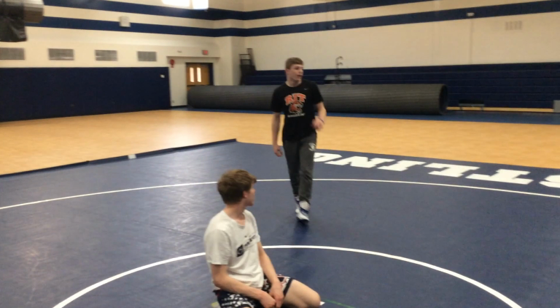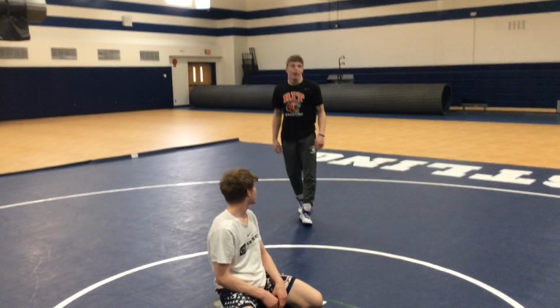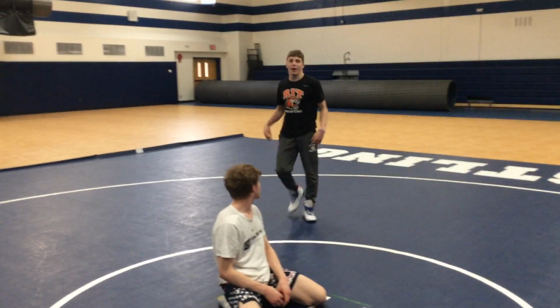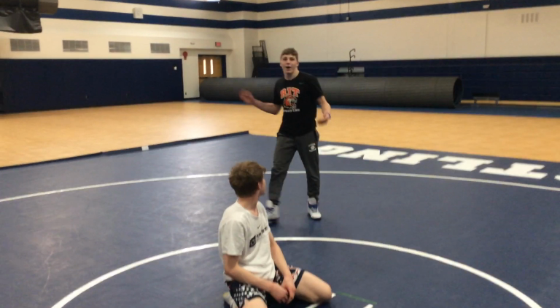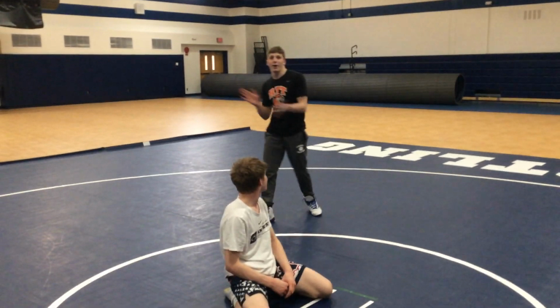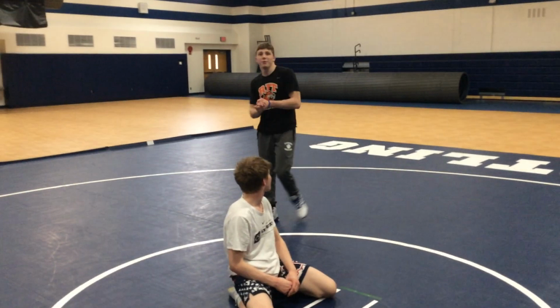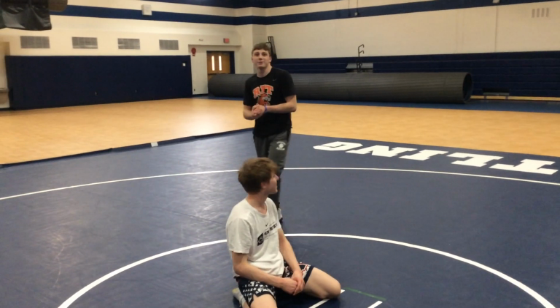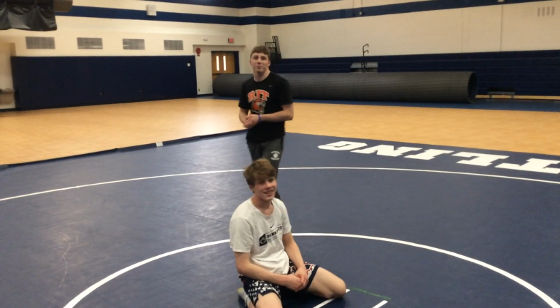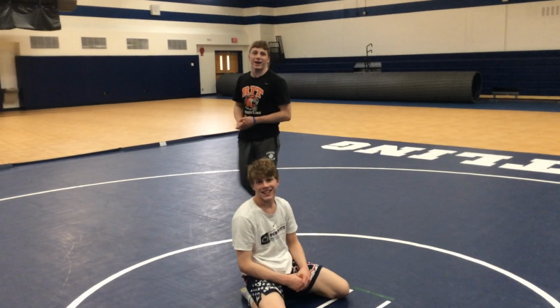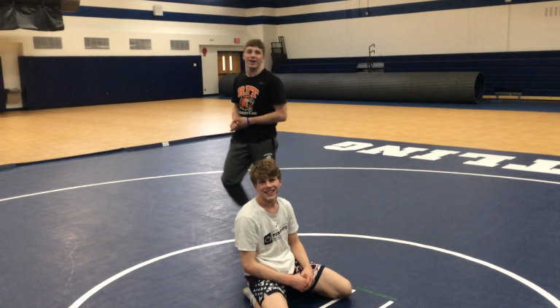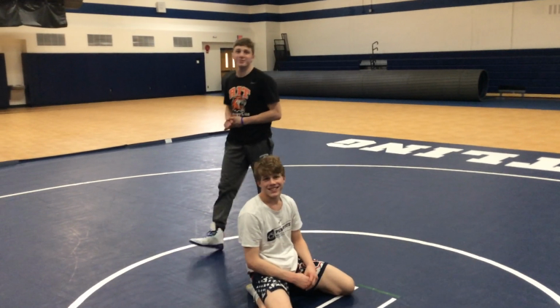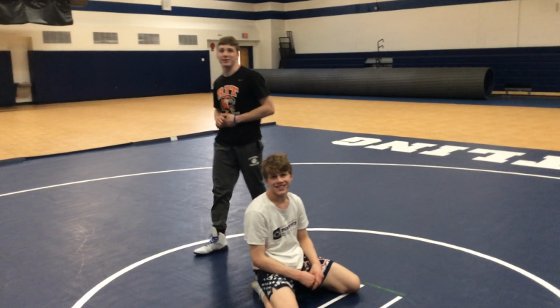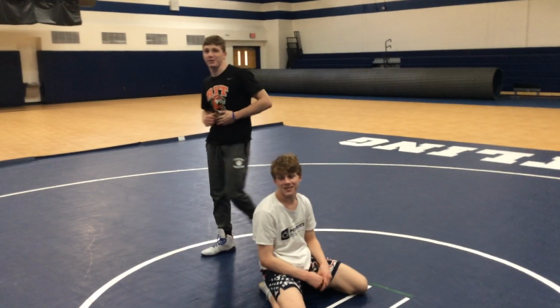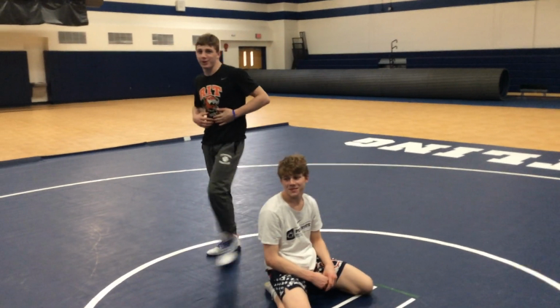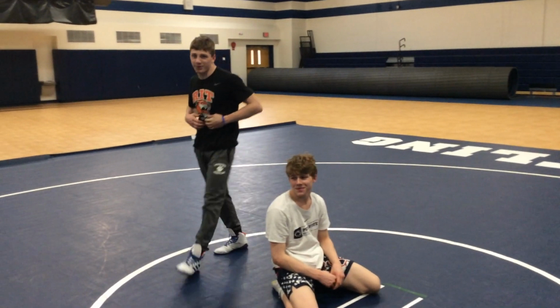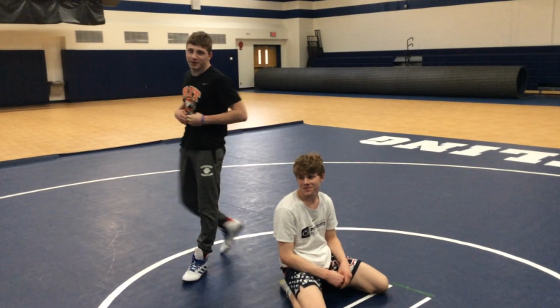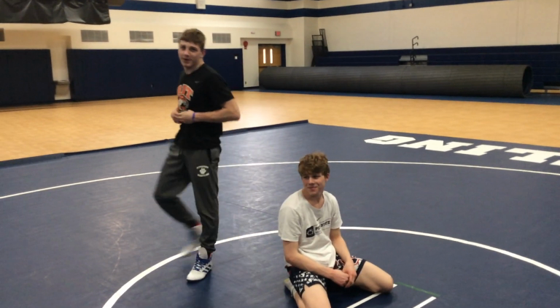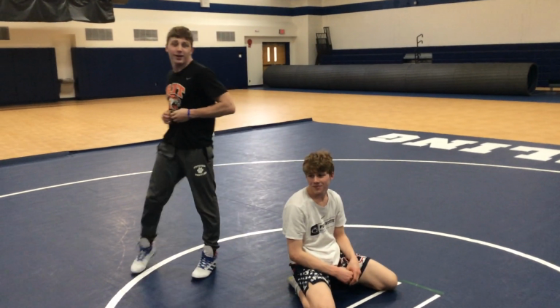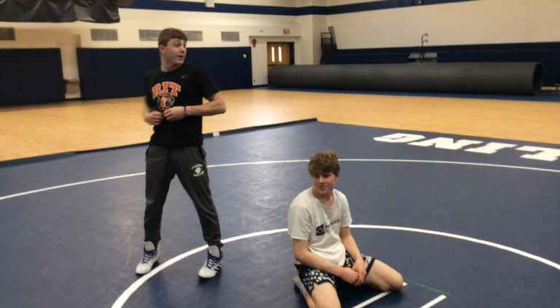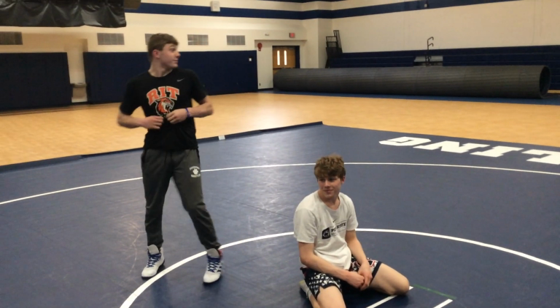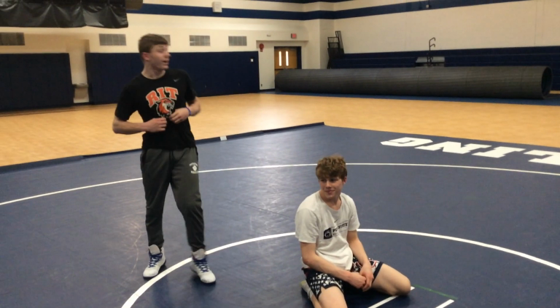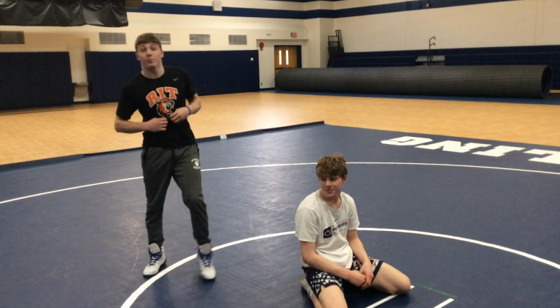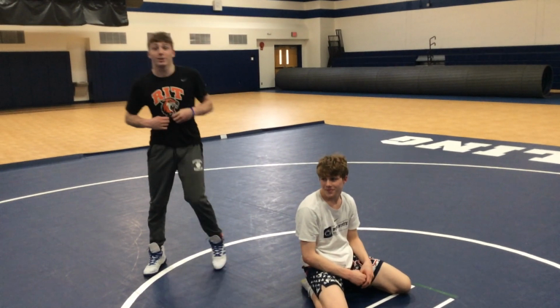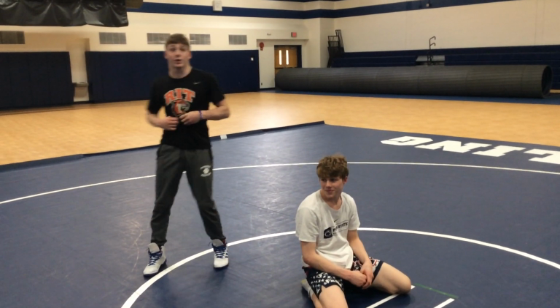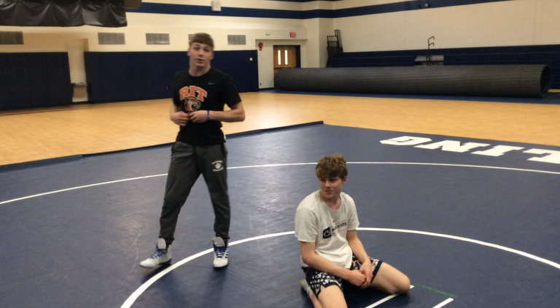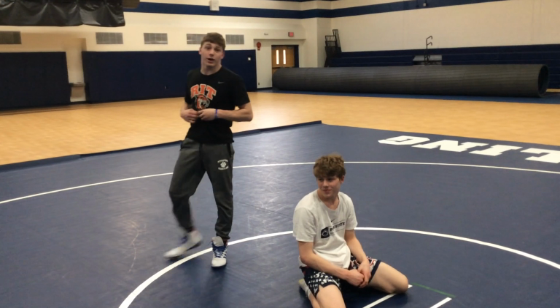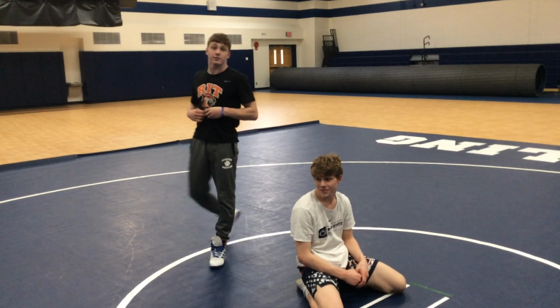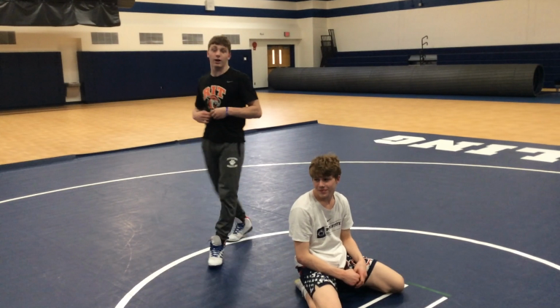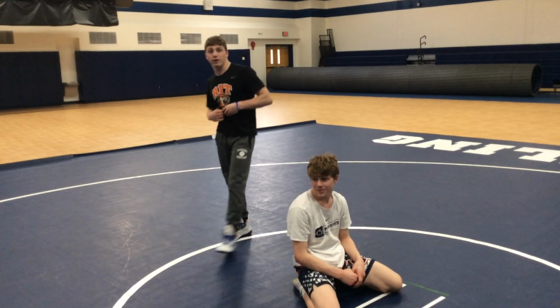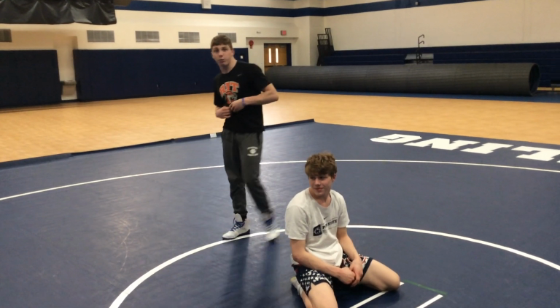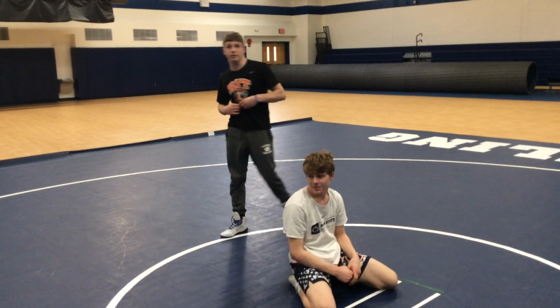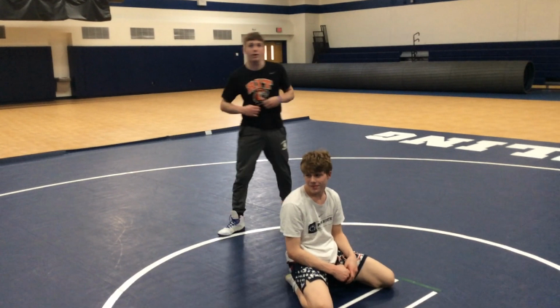Hey, what's up guys, it's Nick Senko and today I'm going to show you a tight waist breakdown.